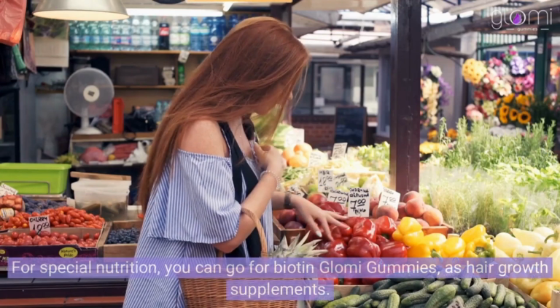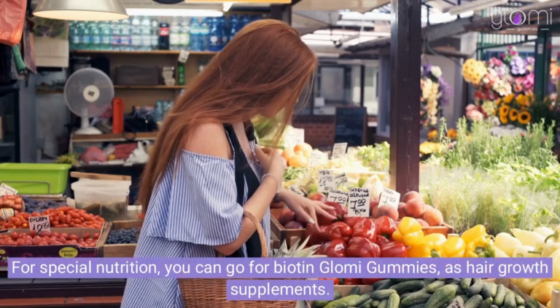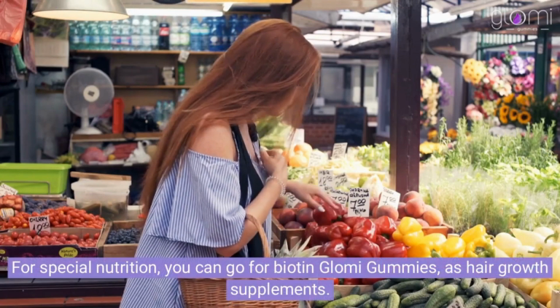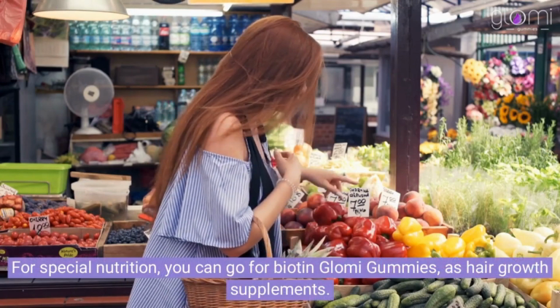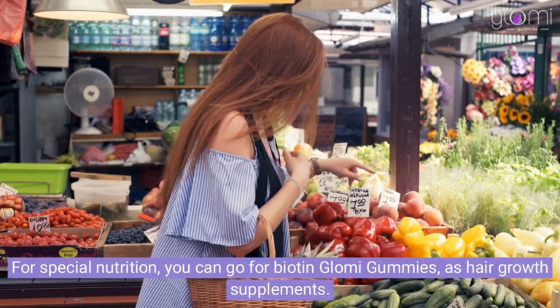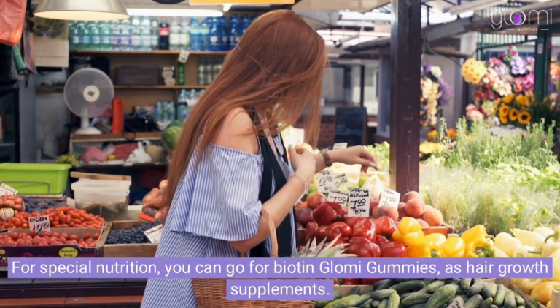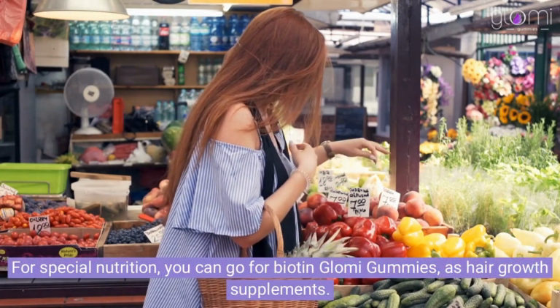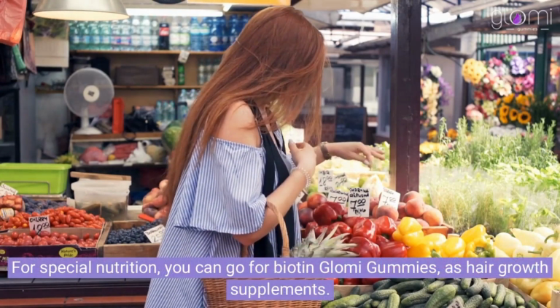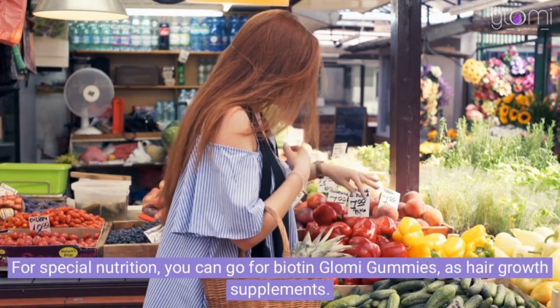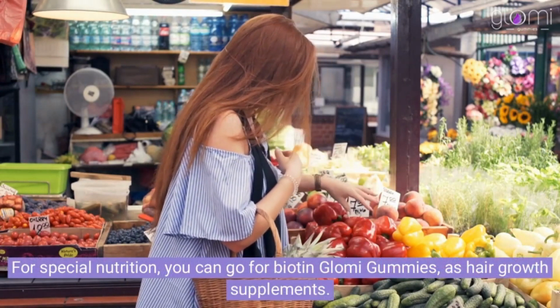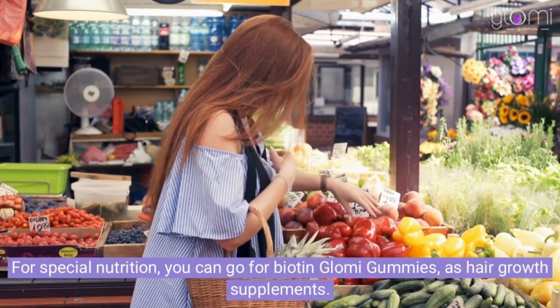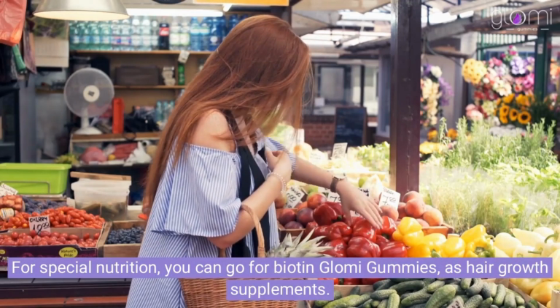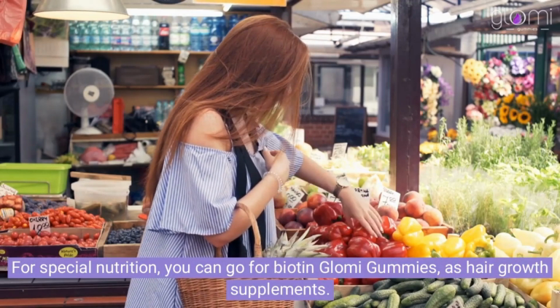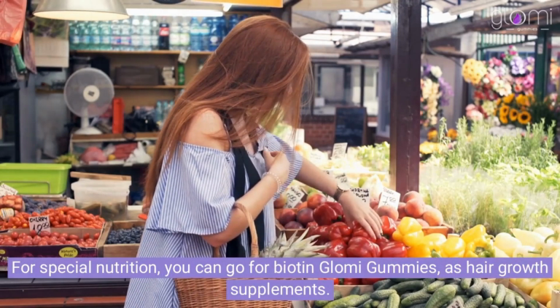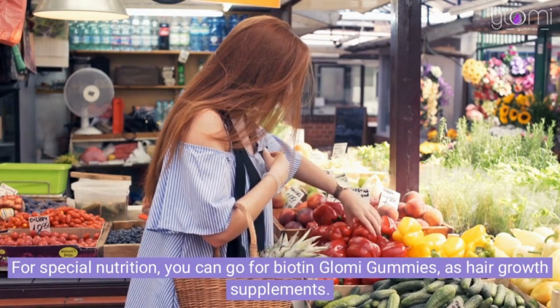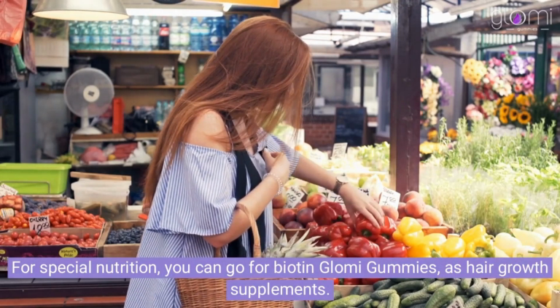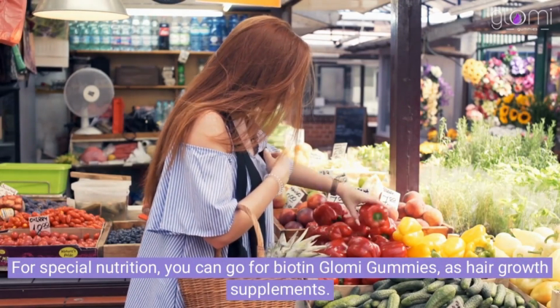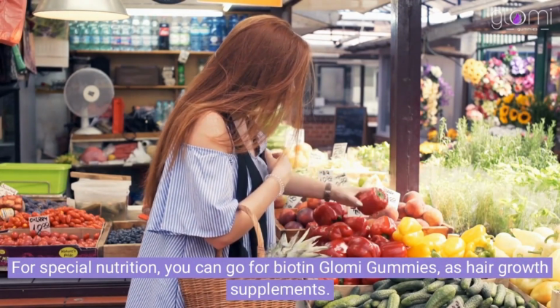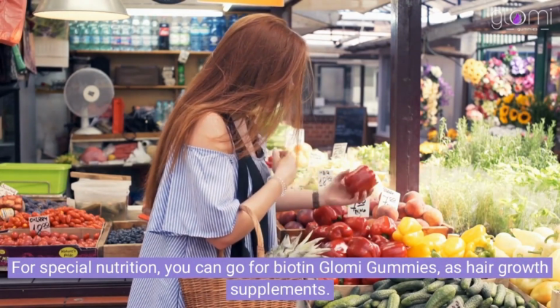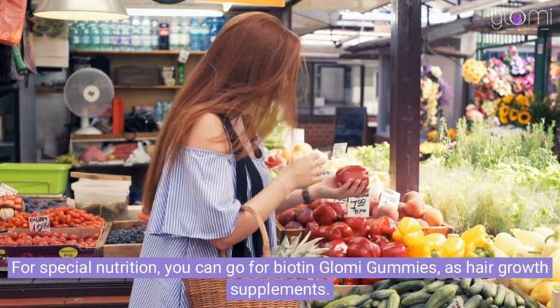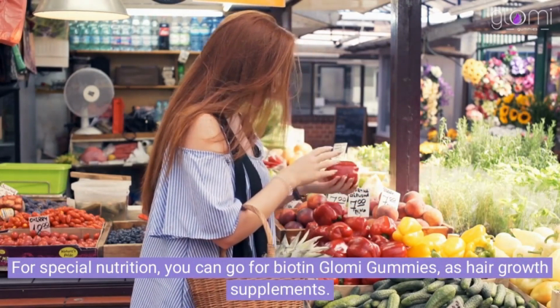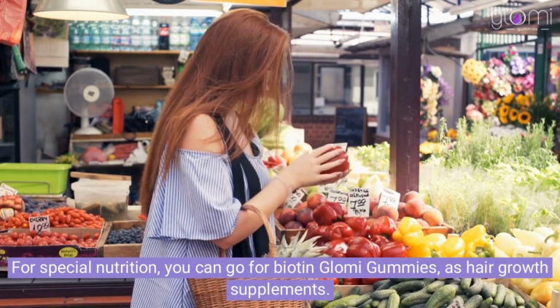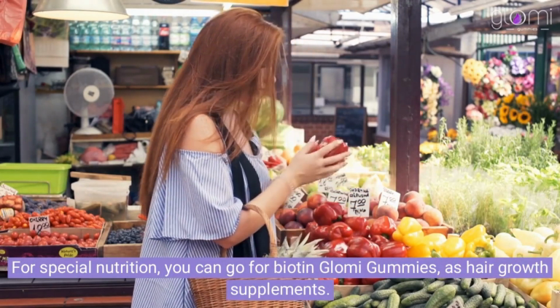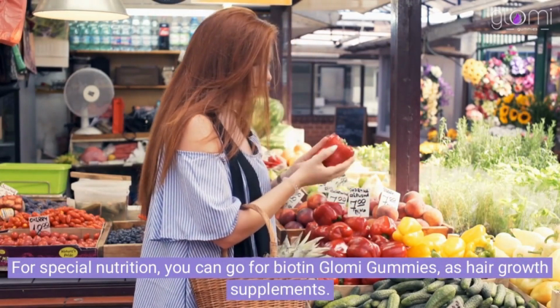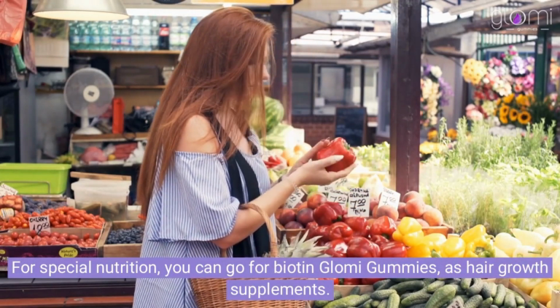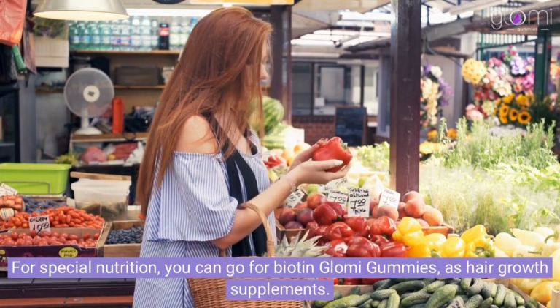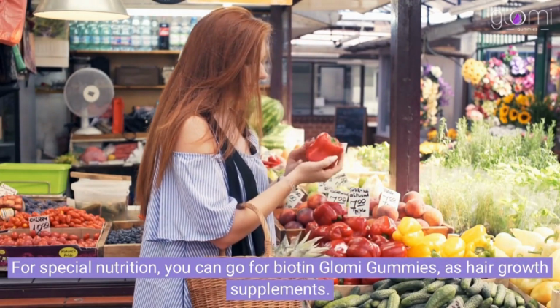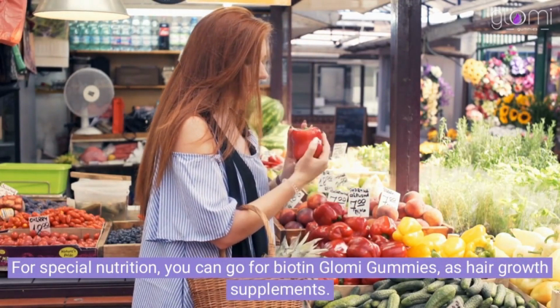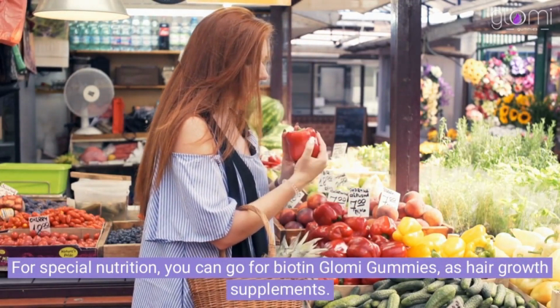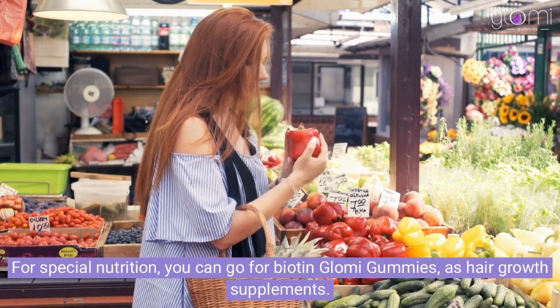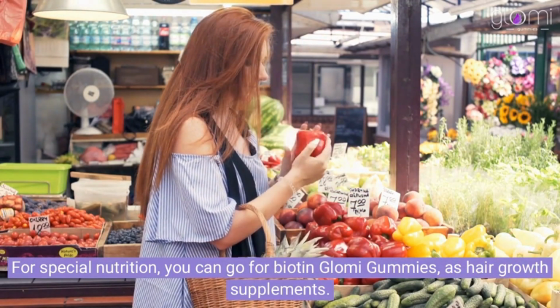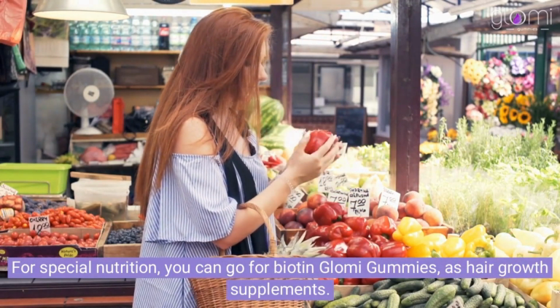For special nutrition, you can go for biotin Glomy gummies as hair growth supplements.